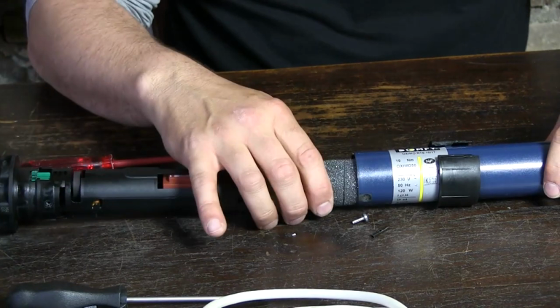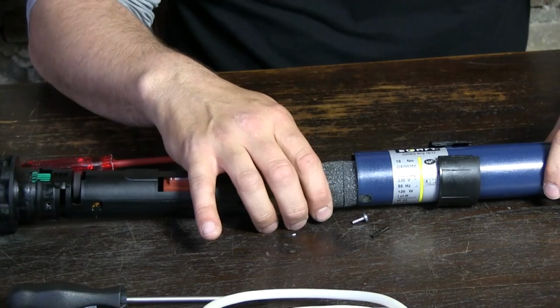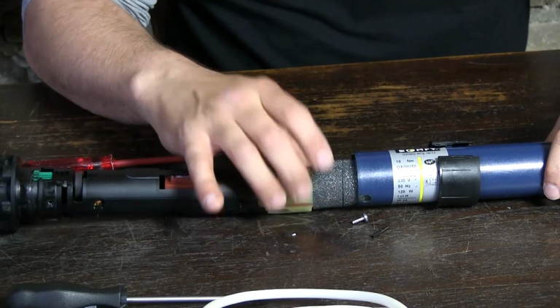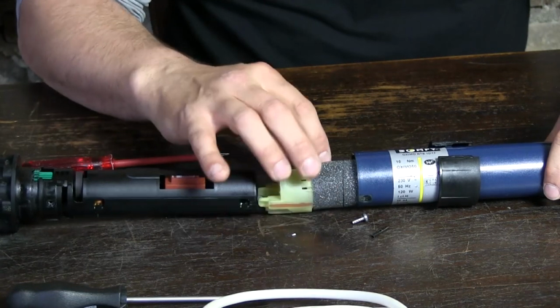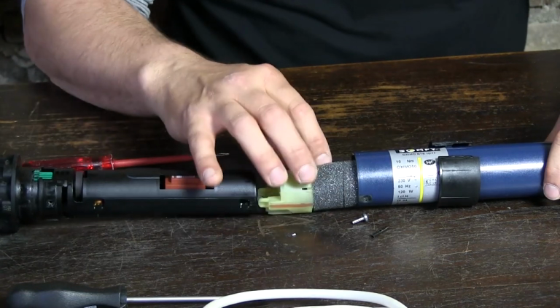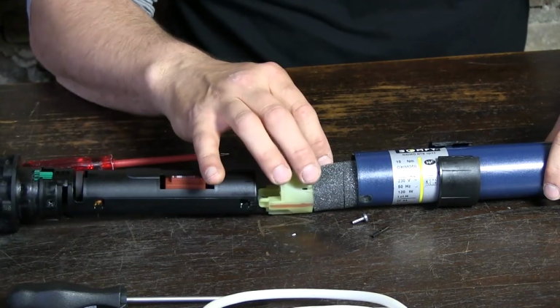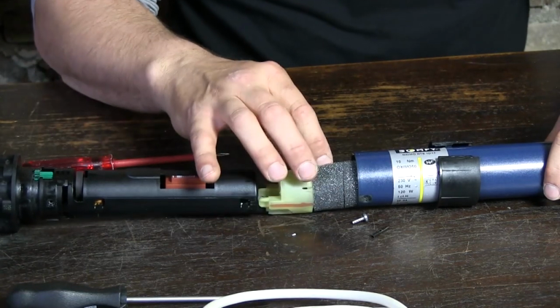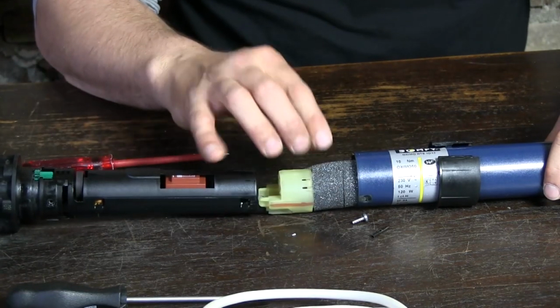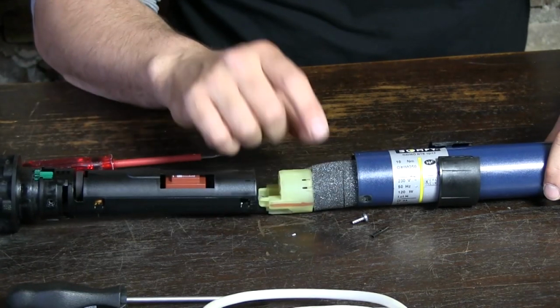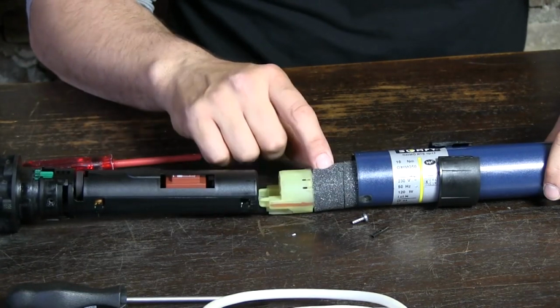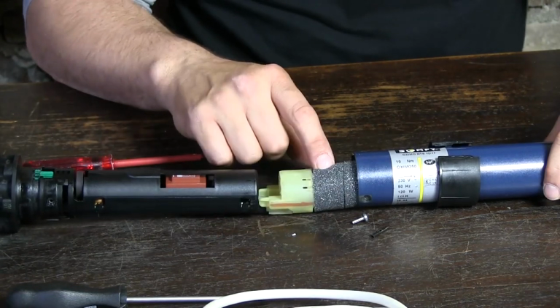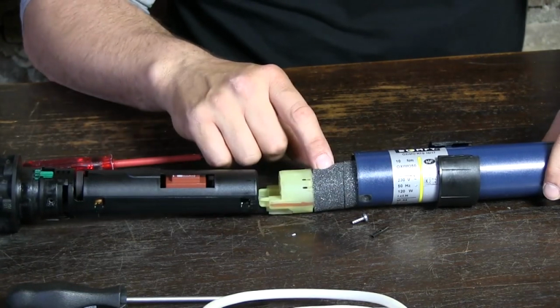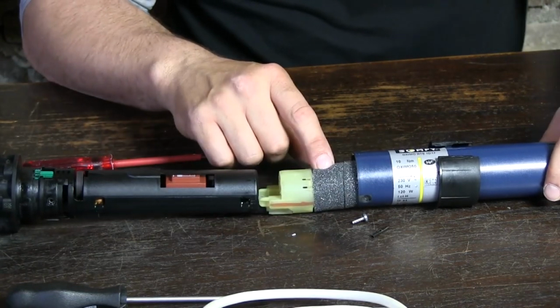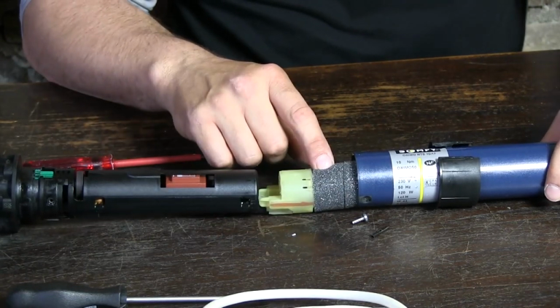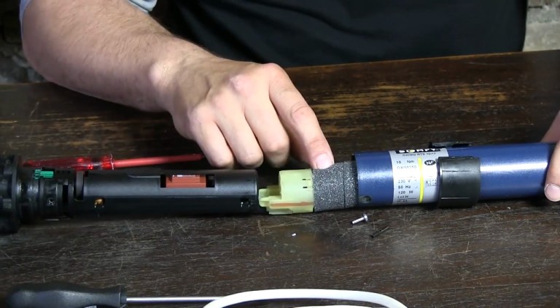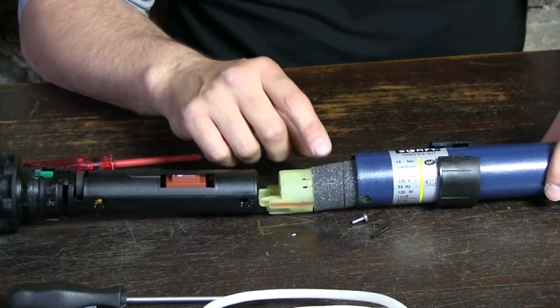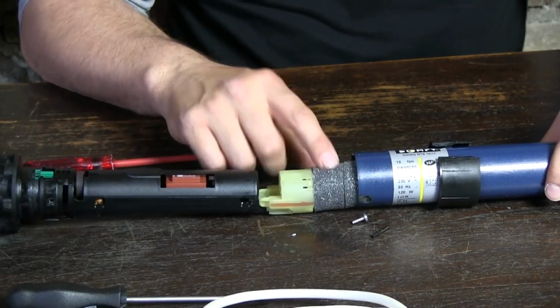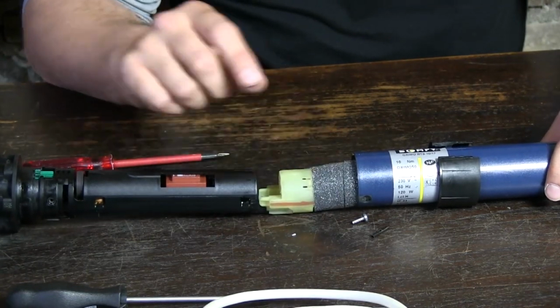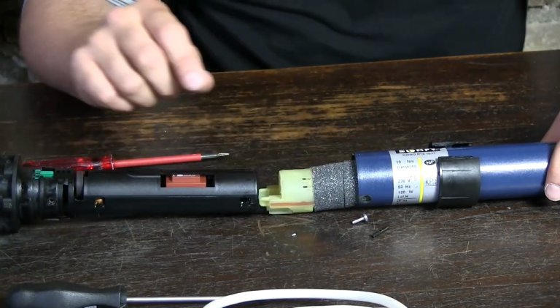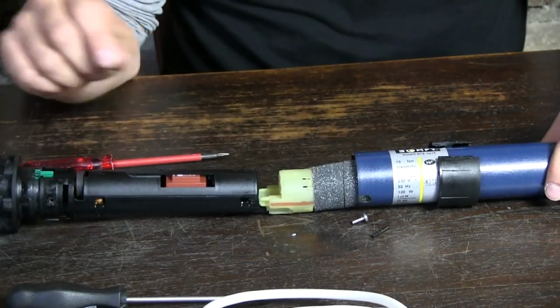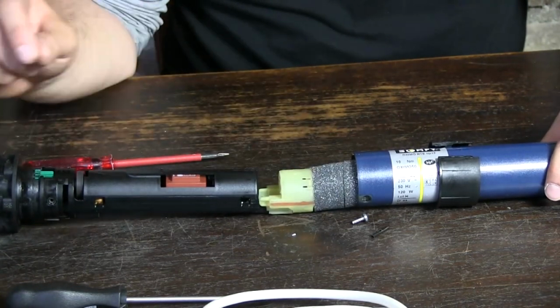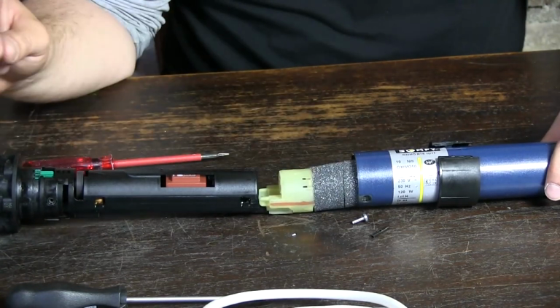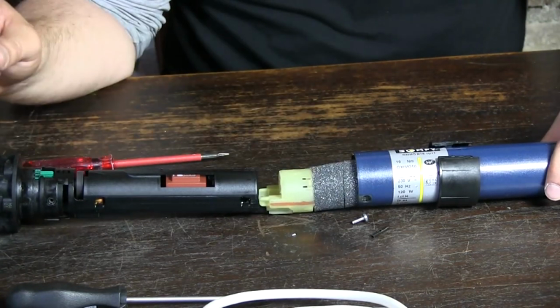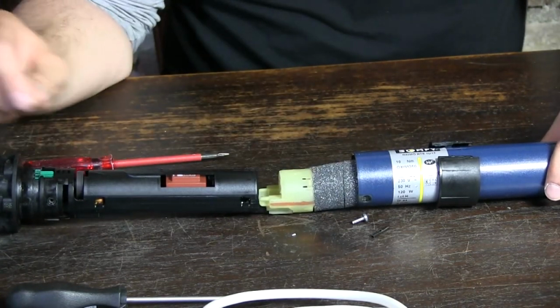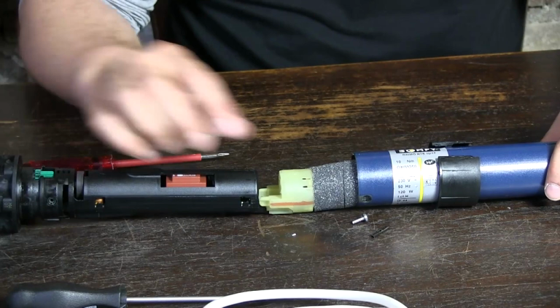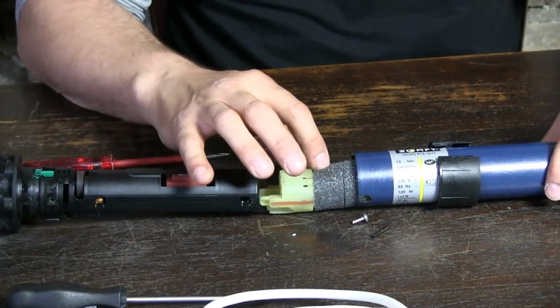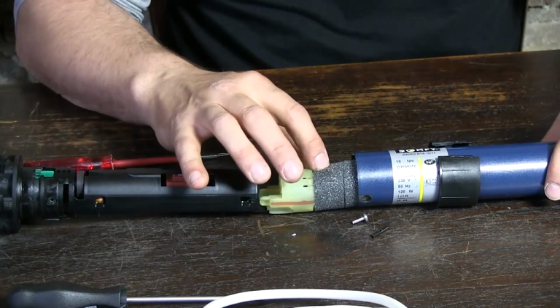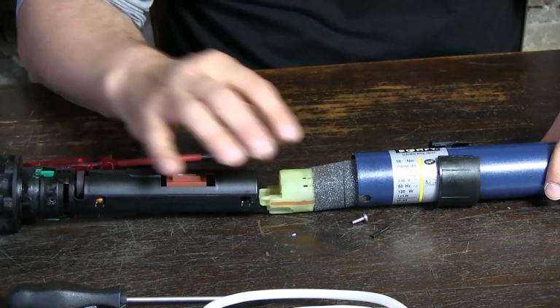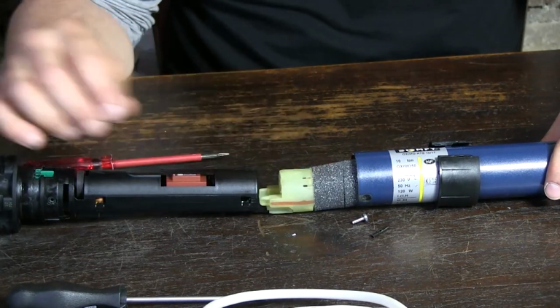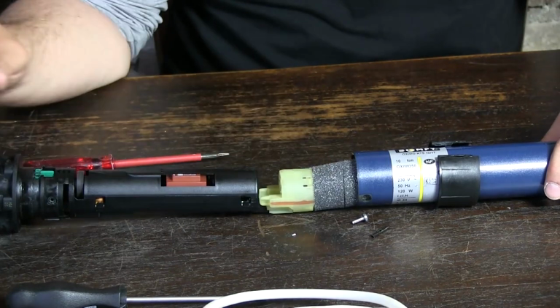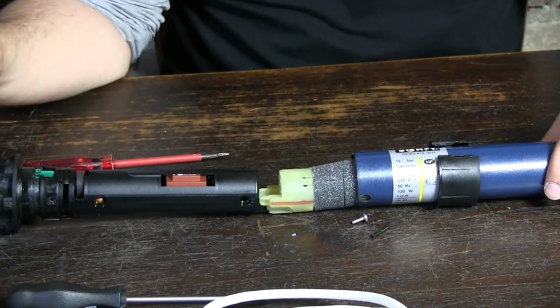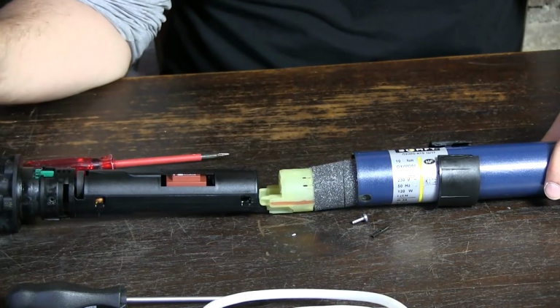And this is a condensator, so if that's a defective part, then you can replace that. But that's for another video.